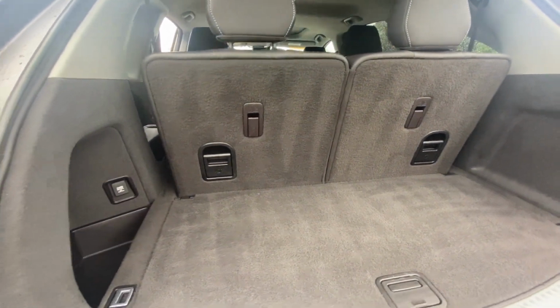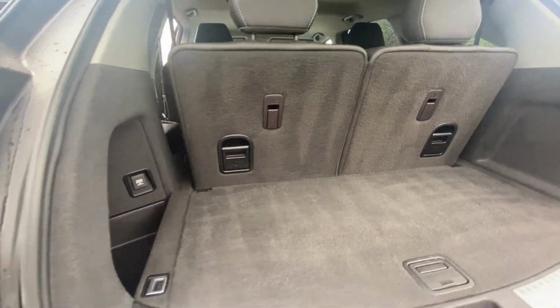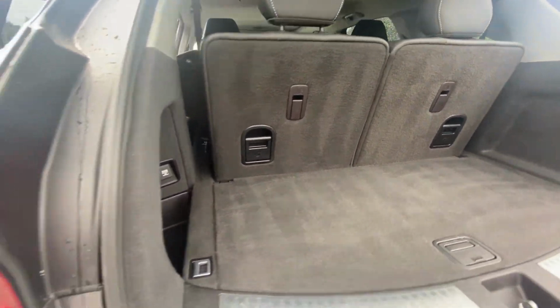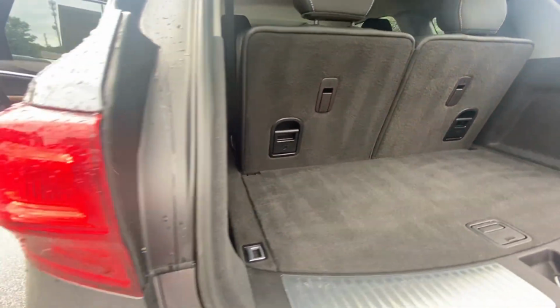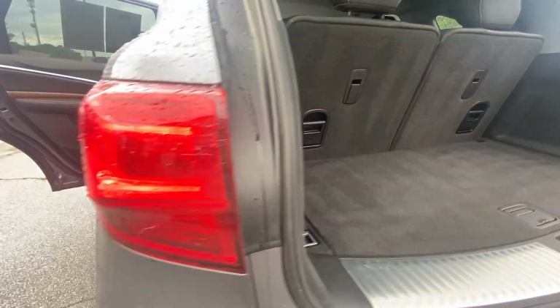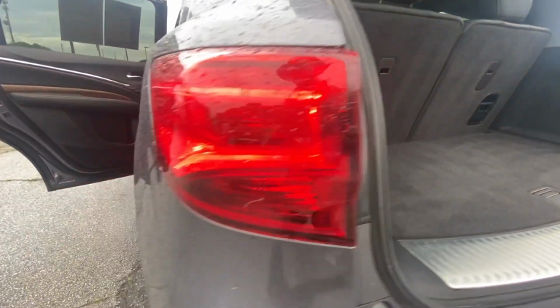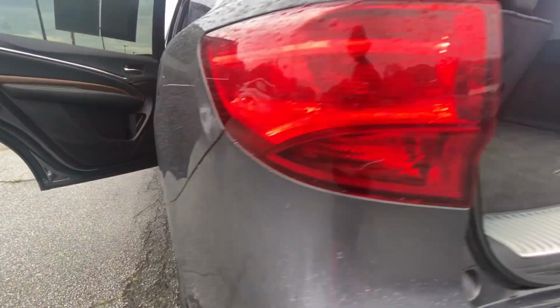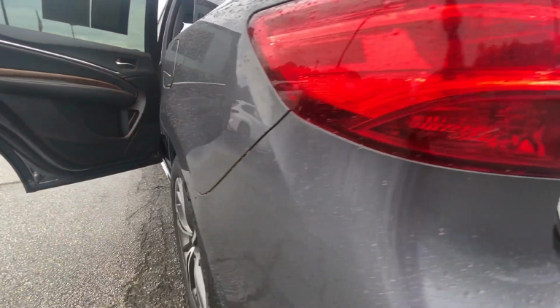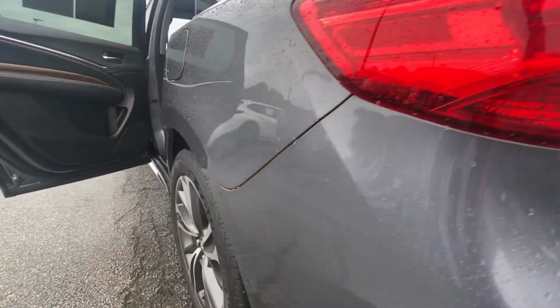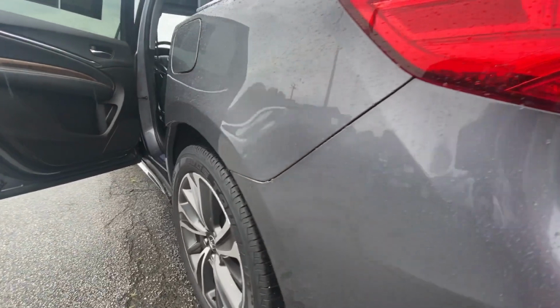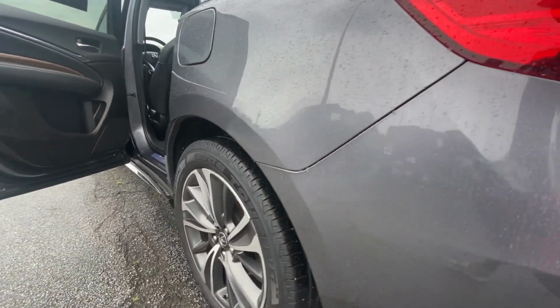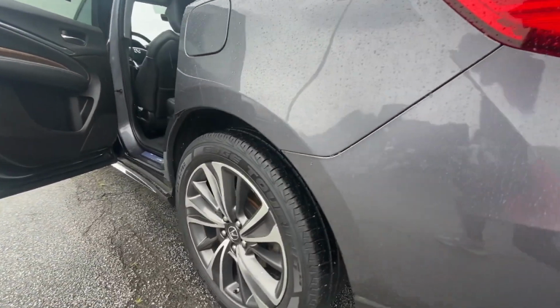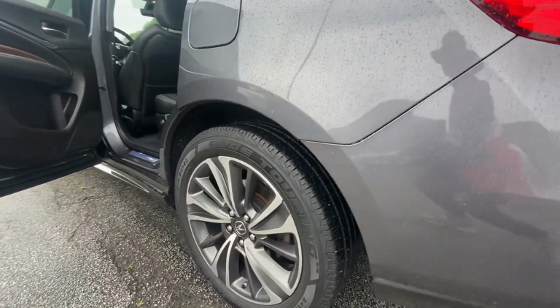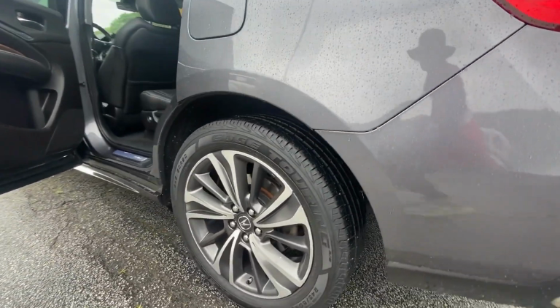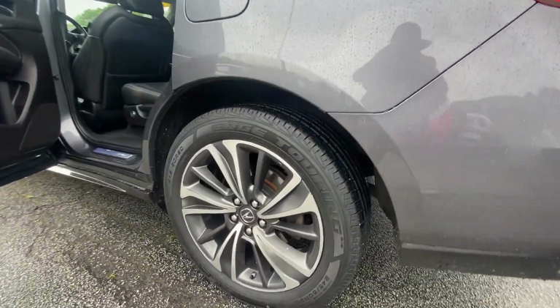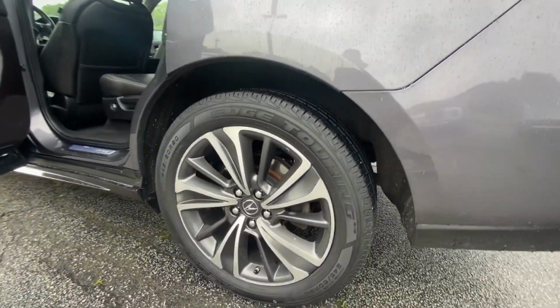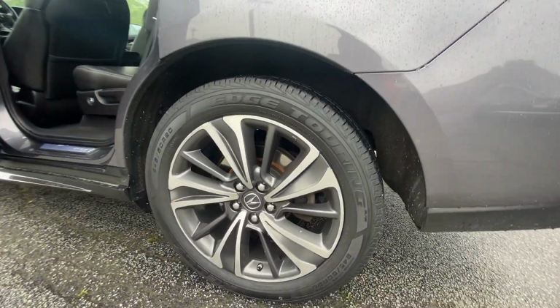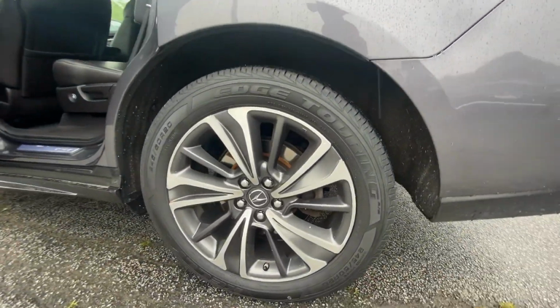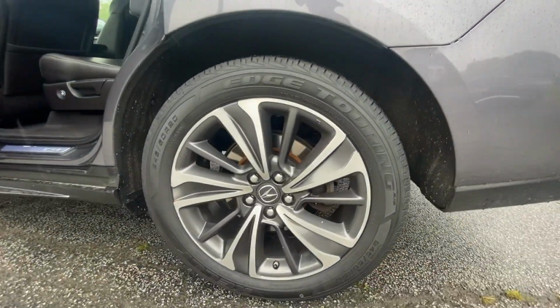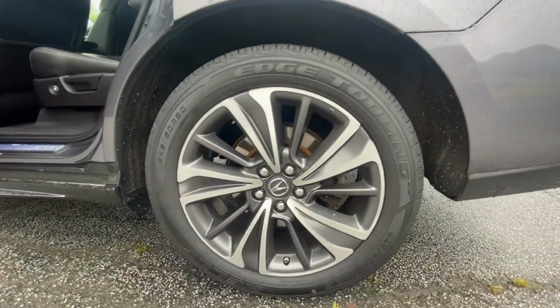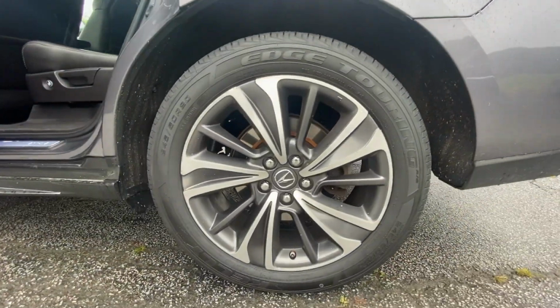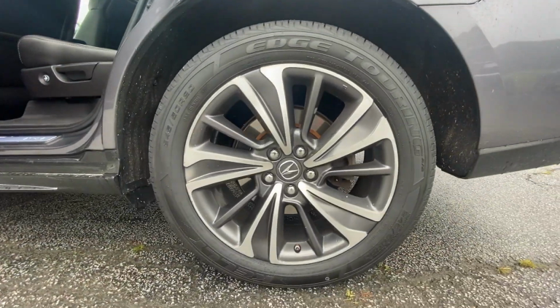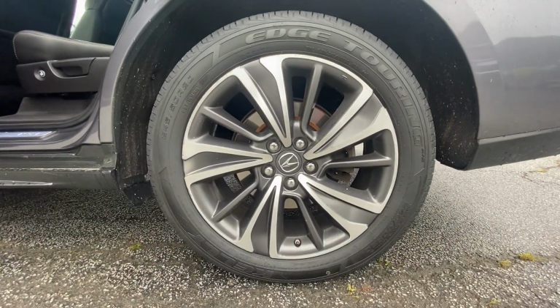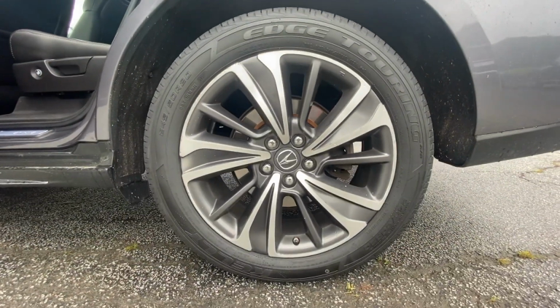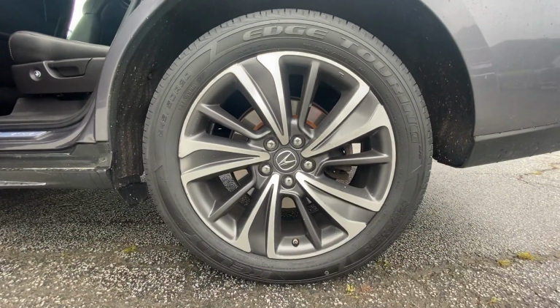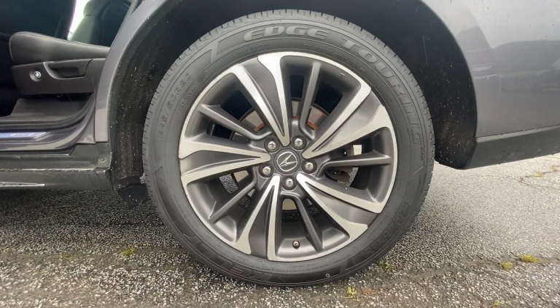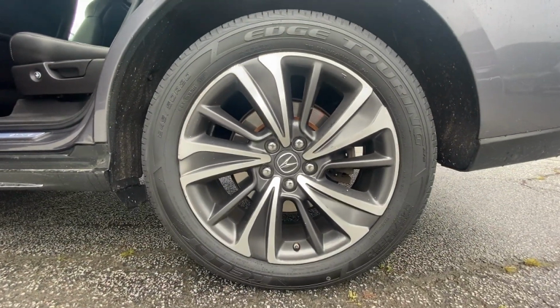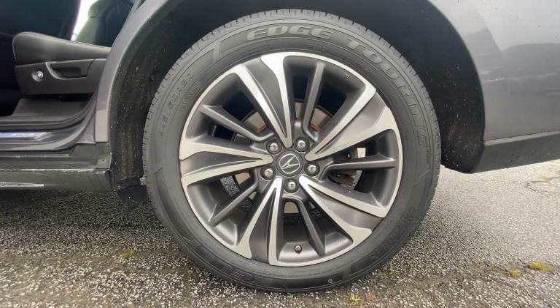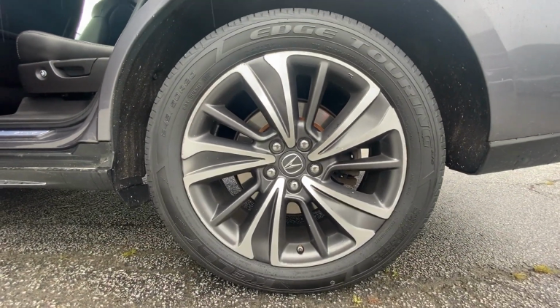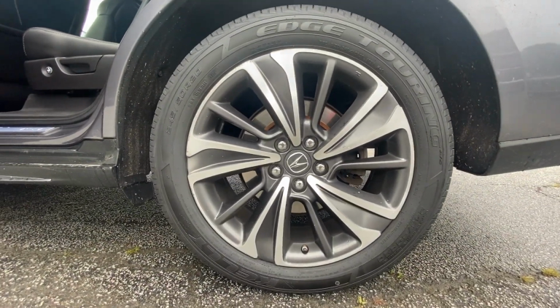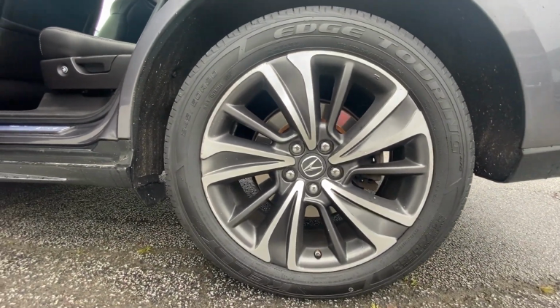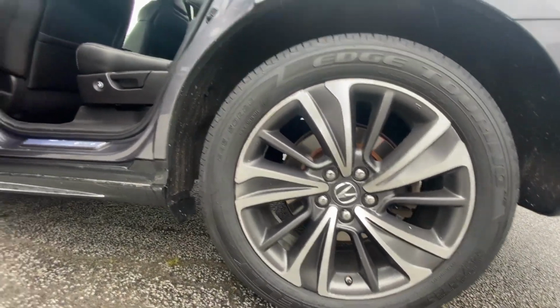You deserve to experience the power and luxury of the MDX. Stop by or call us today.